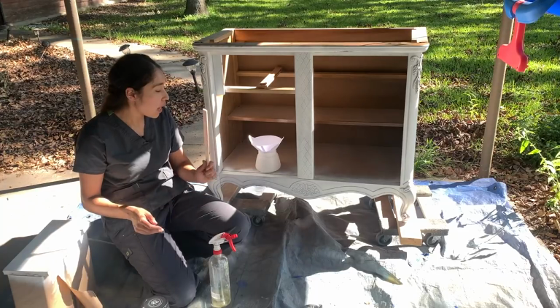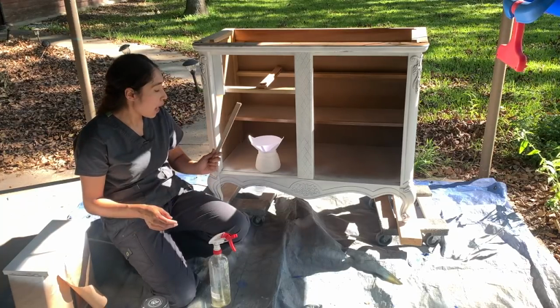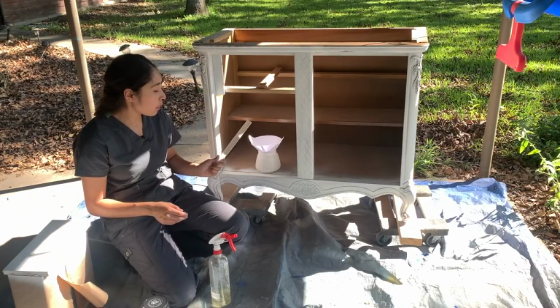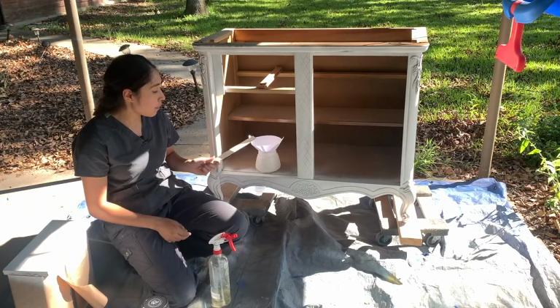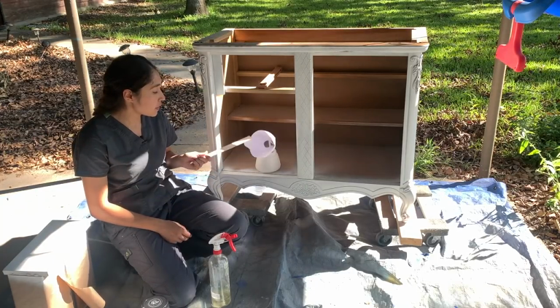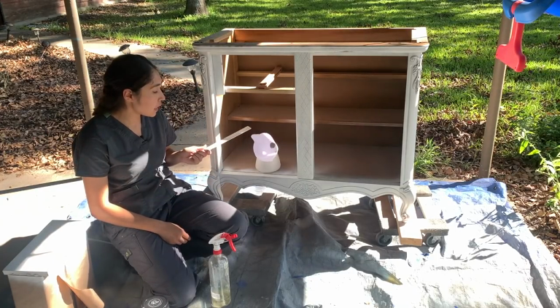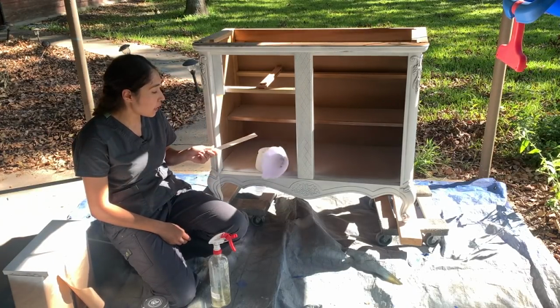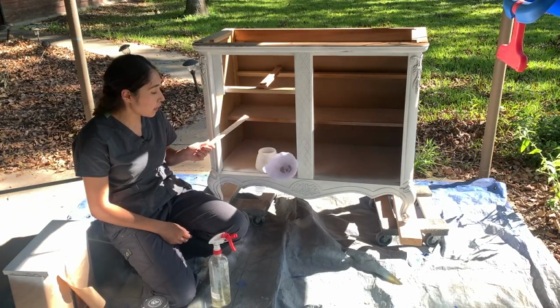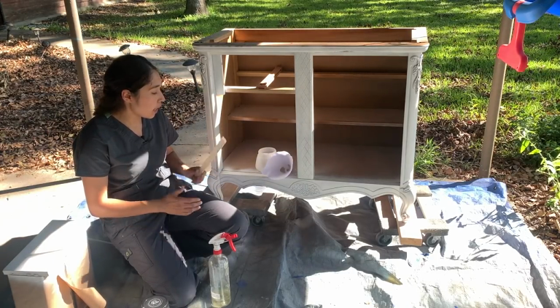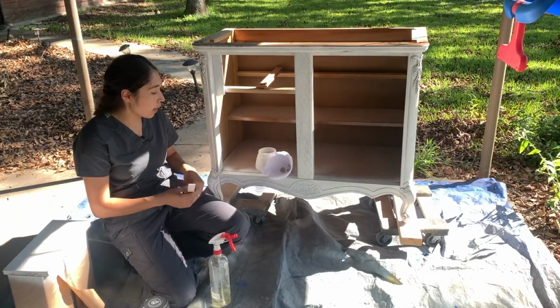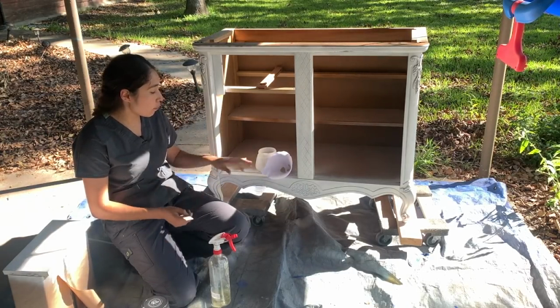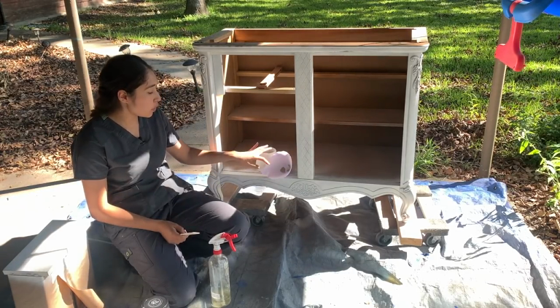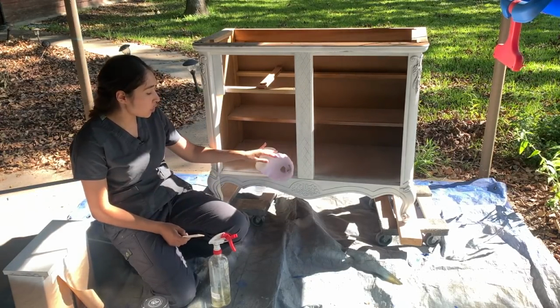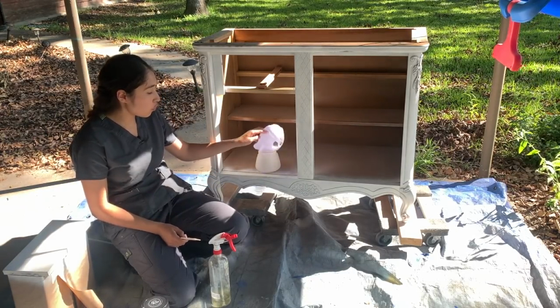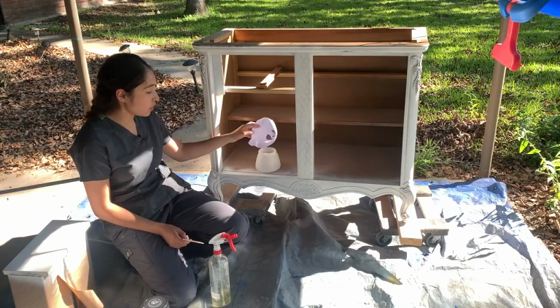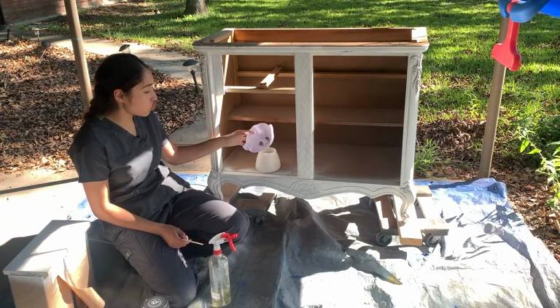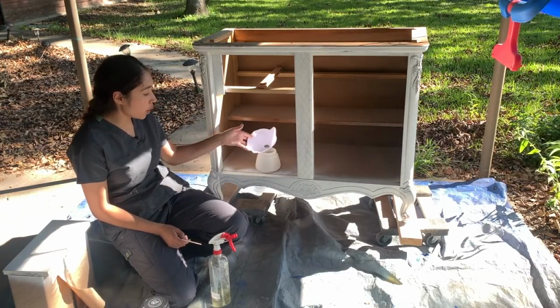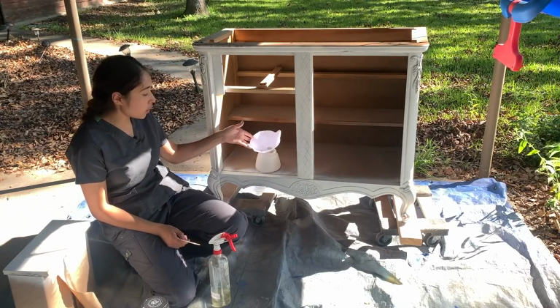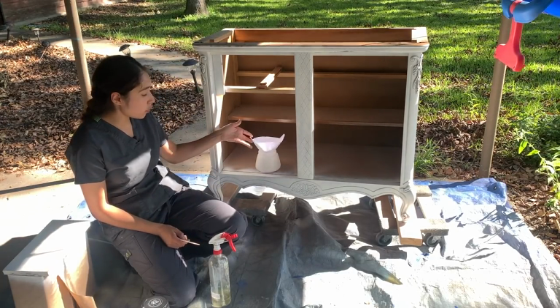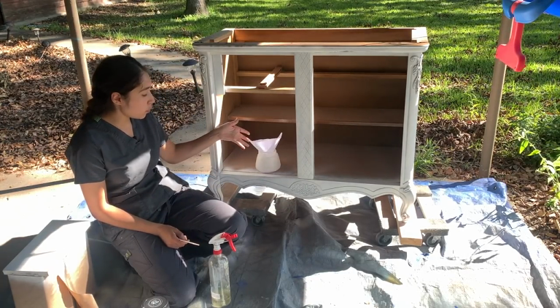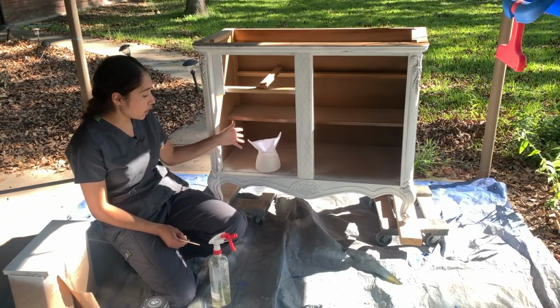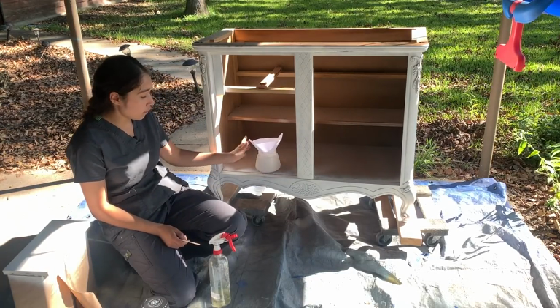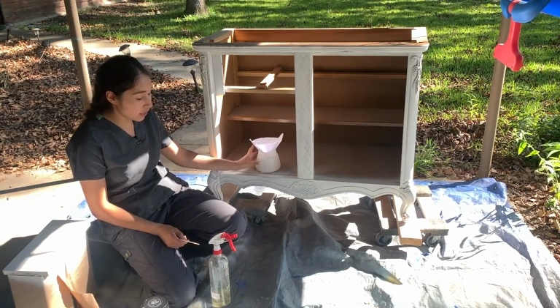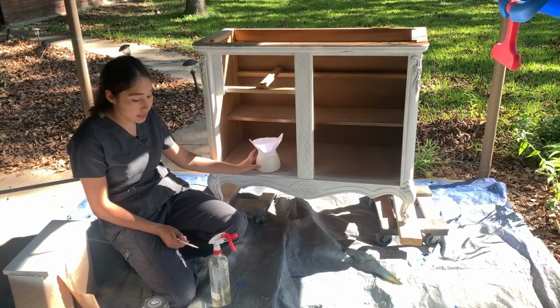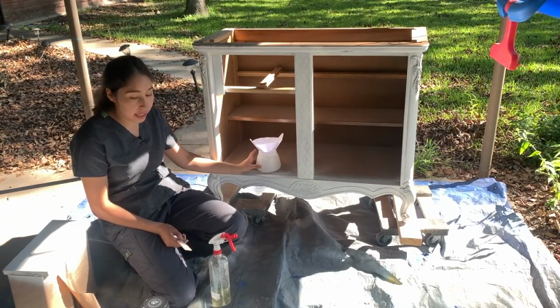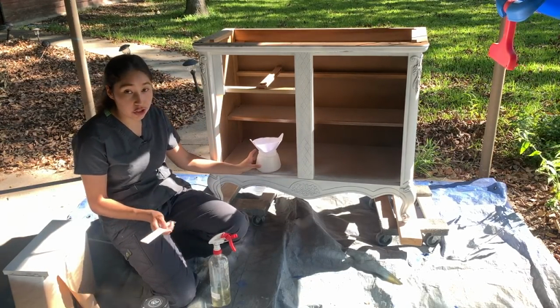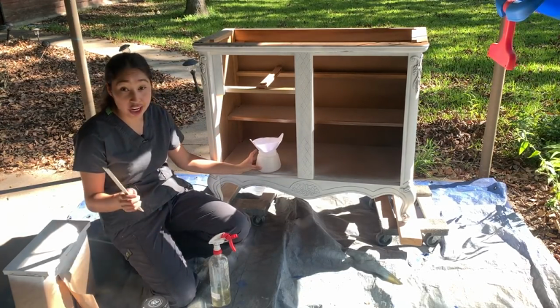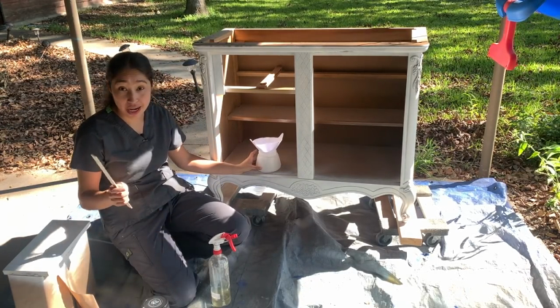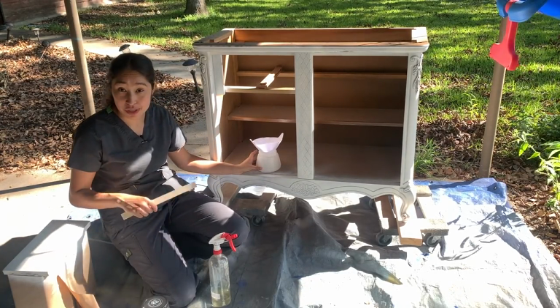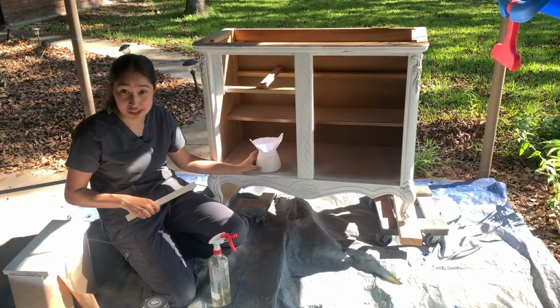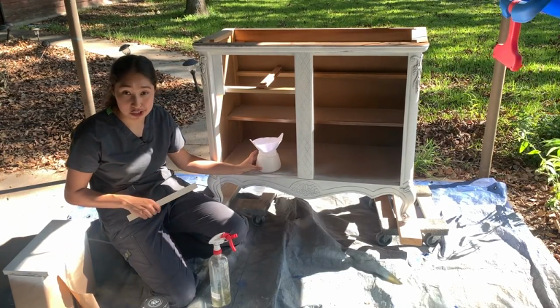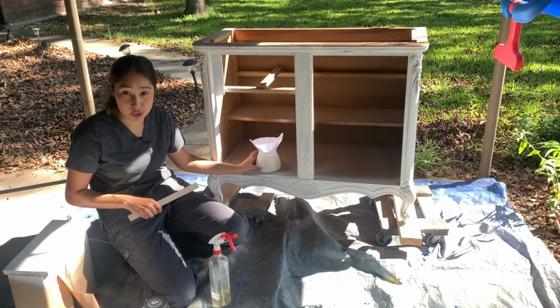I'm going to mix it, put it through my strainer, put it in my container, and then start spraying.